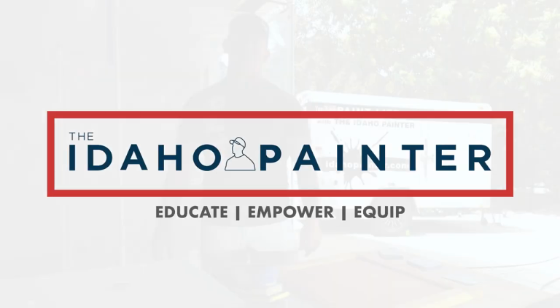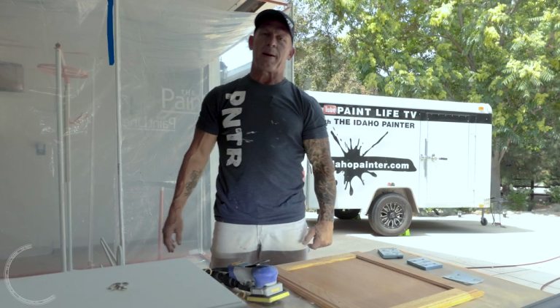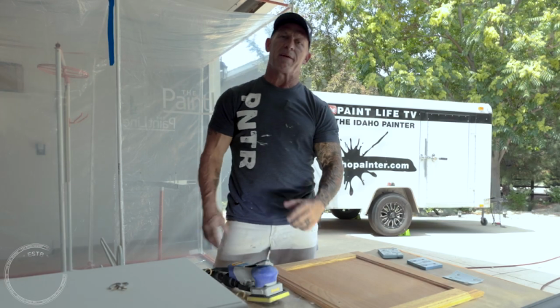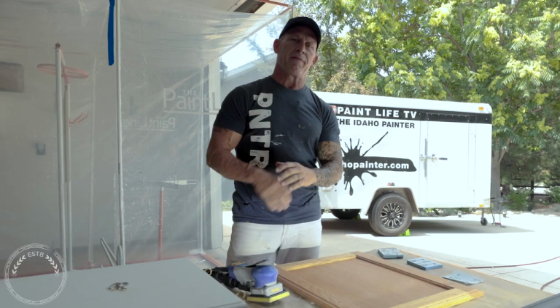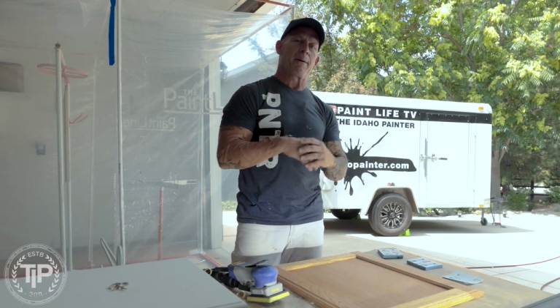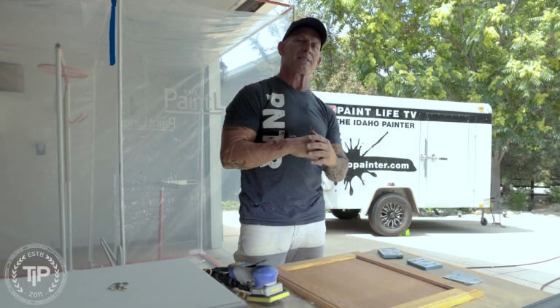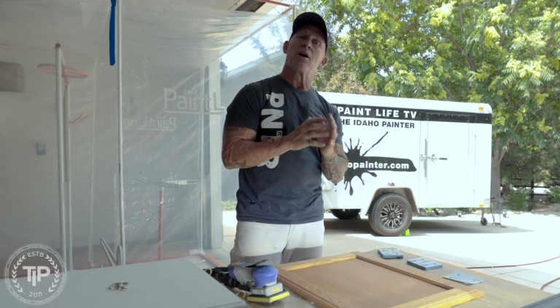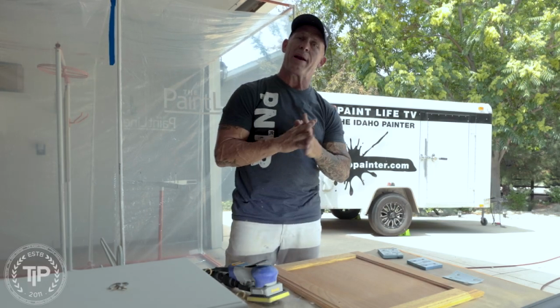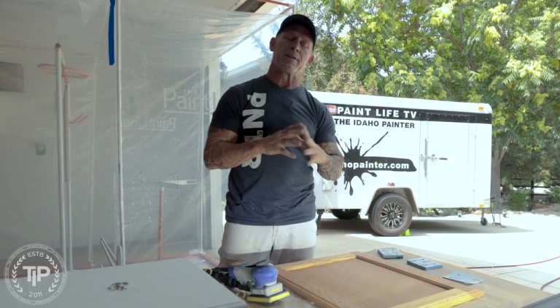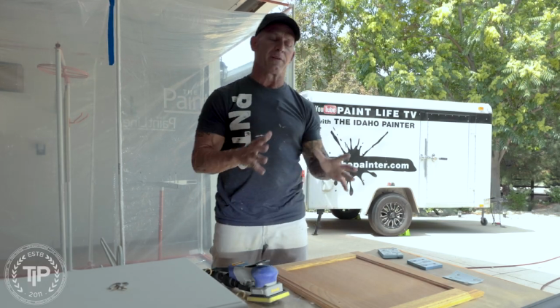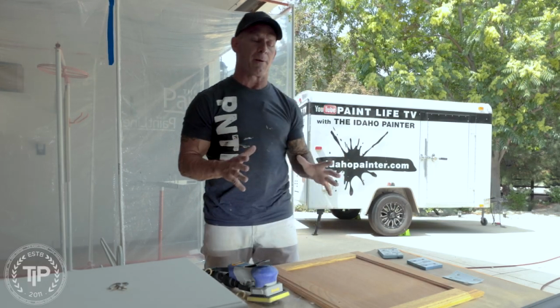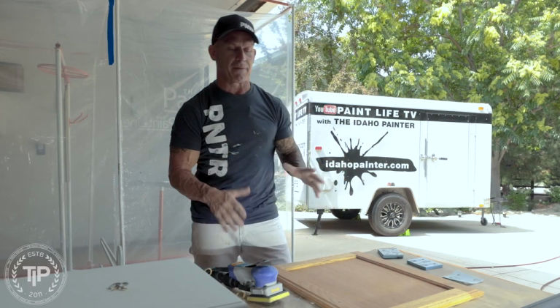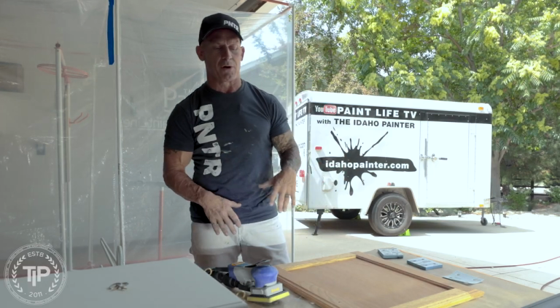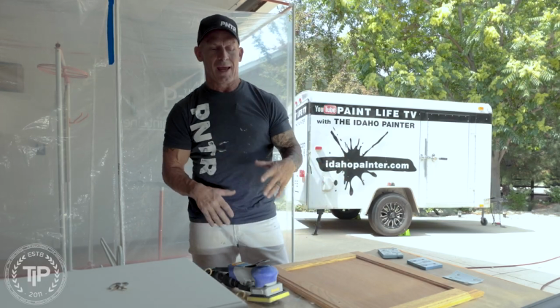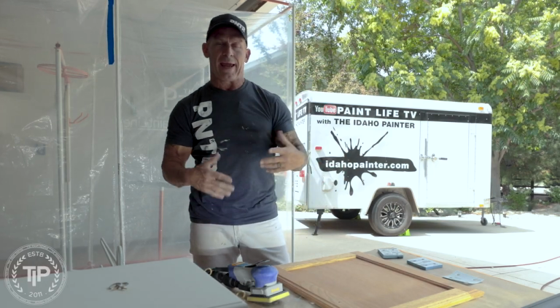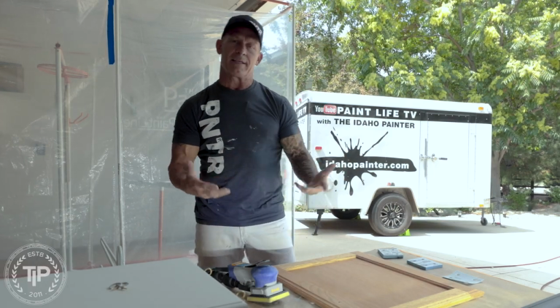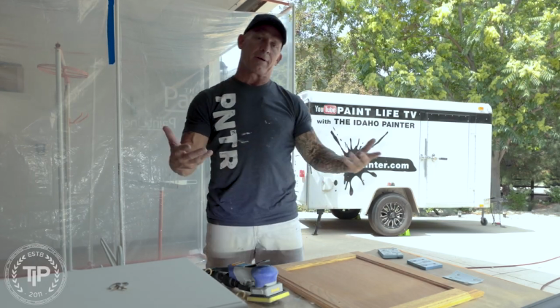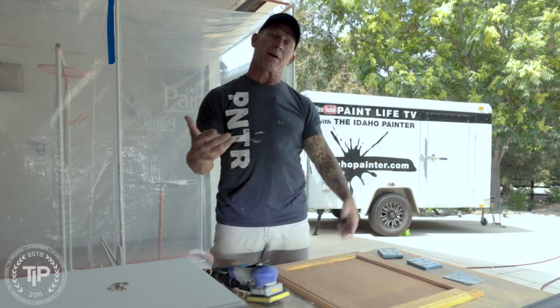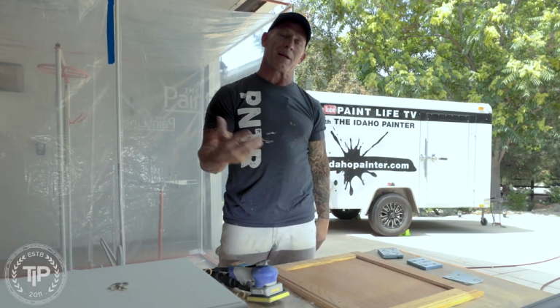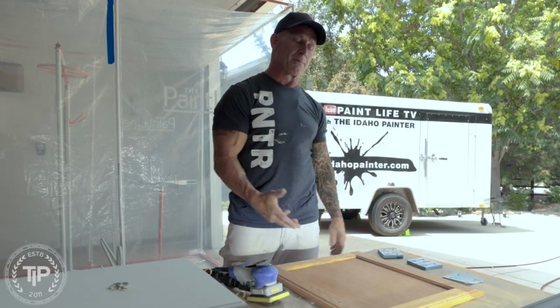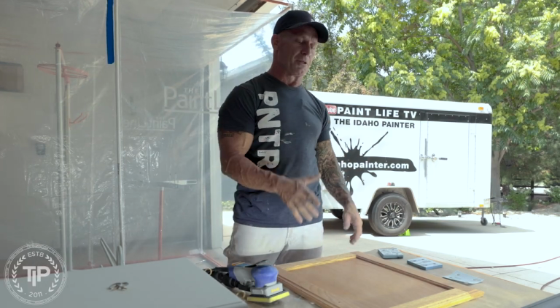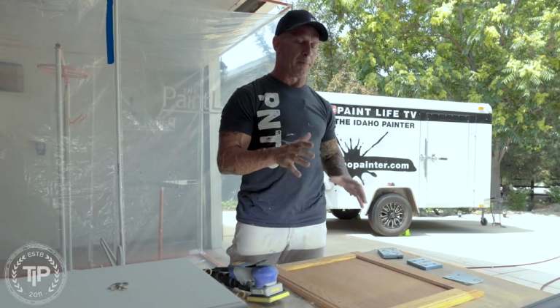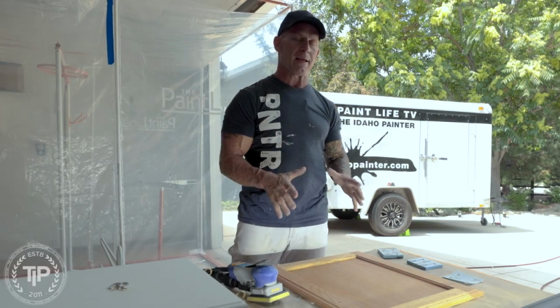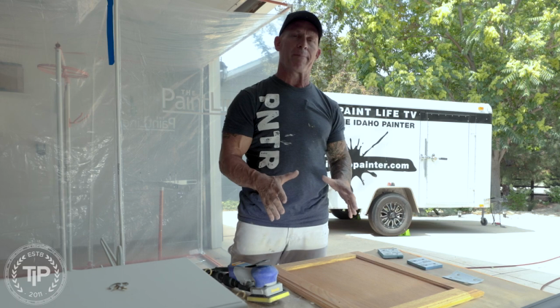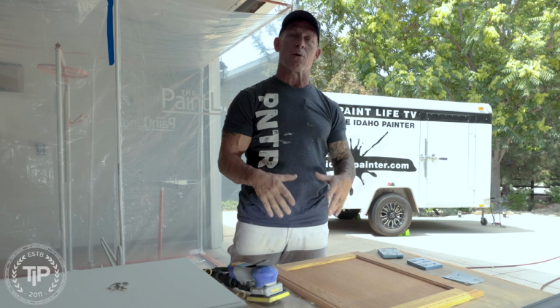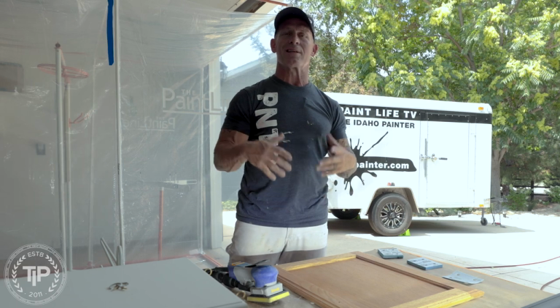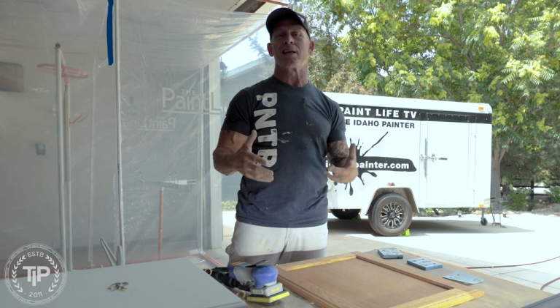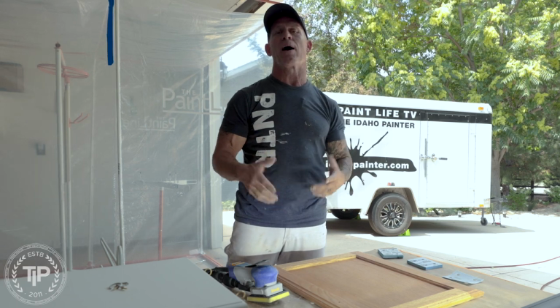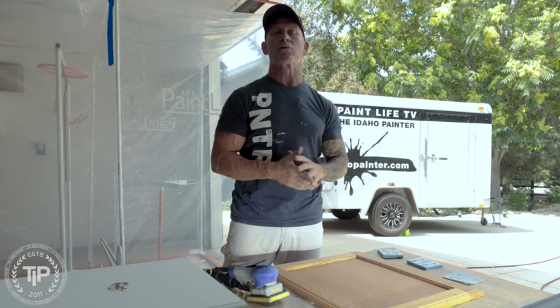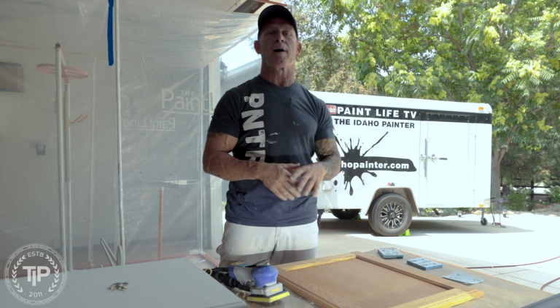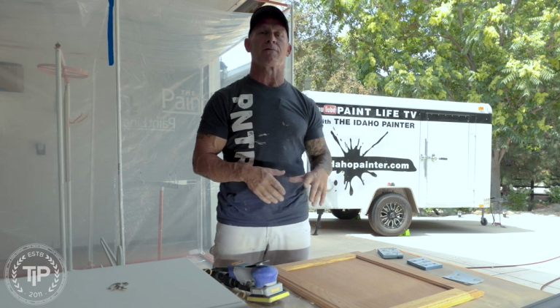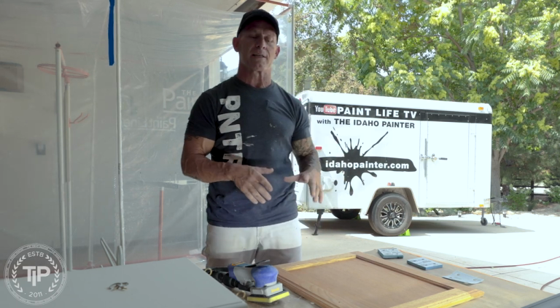This is PaintLife TV. I'm Christy Idaho Painter. In this video I'm going to give you a tip or a trick when it comes to painting cabinet doors and getting that ultrafine finish.